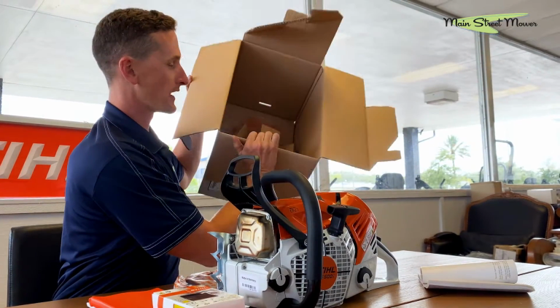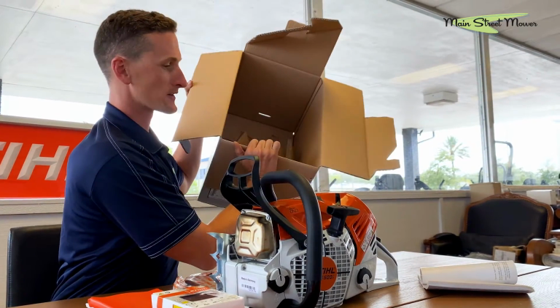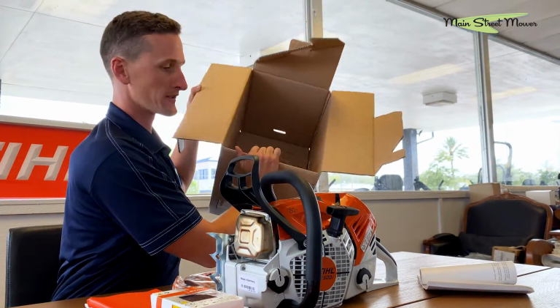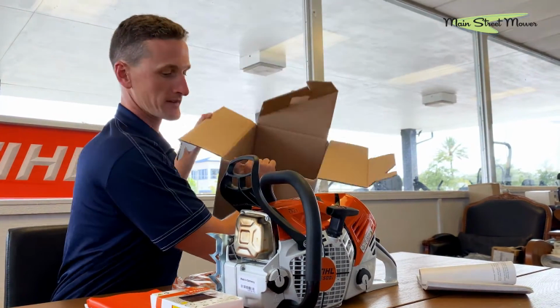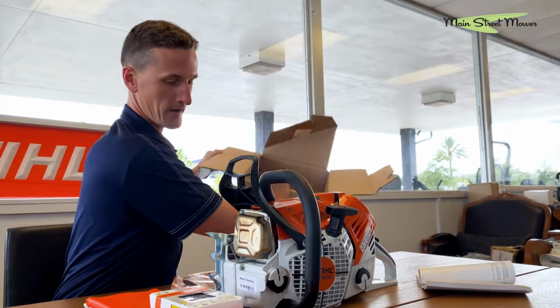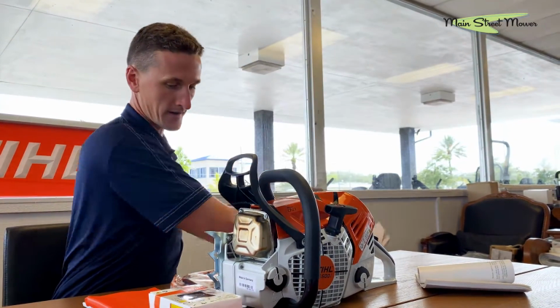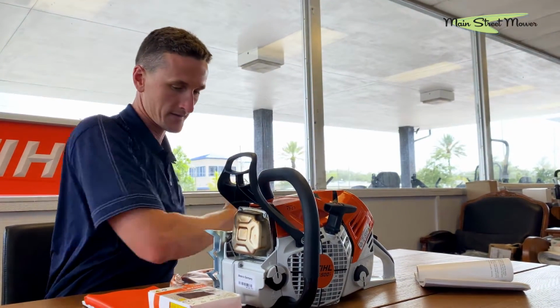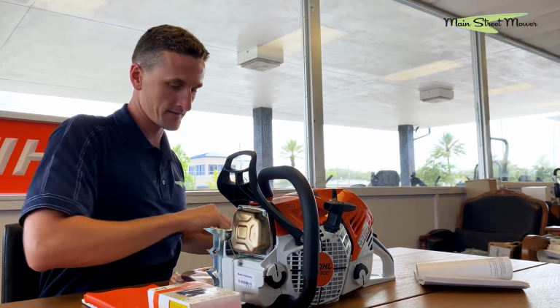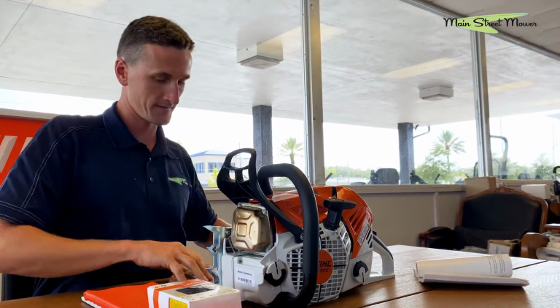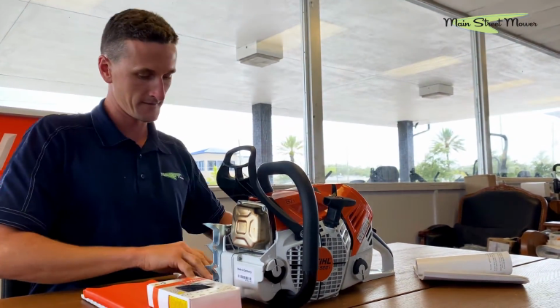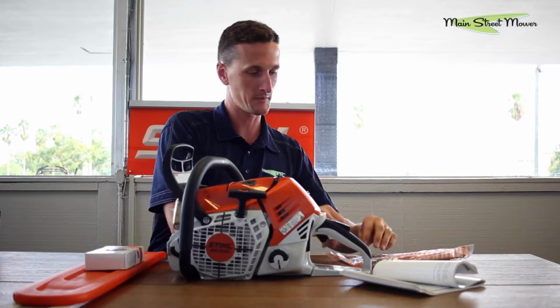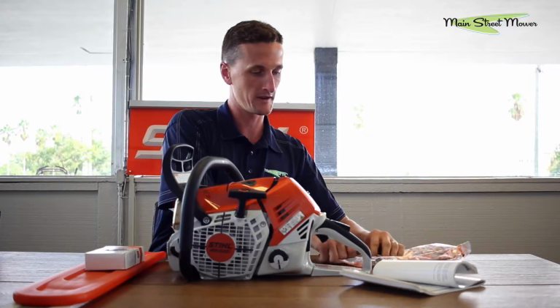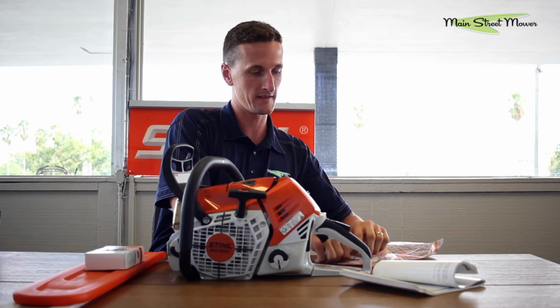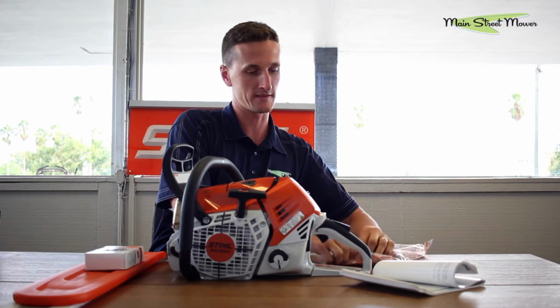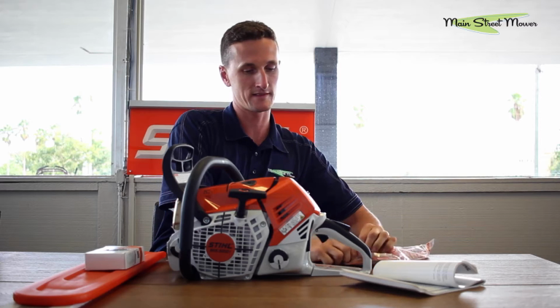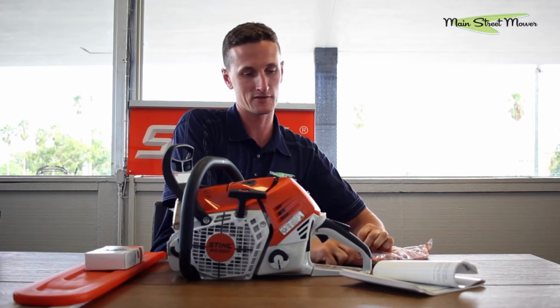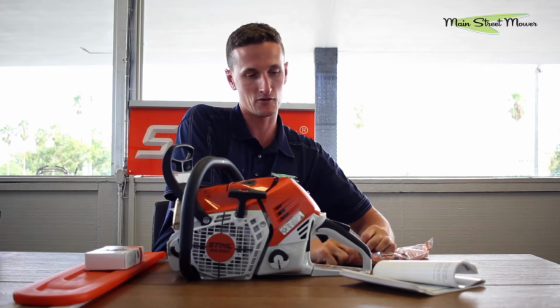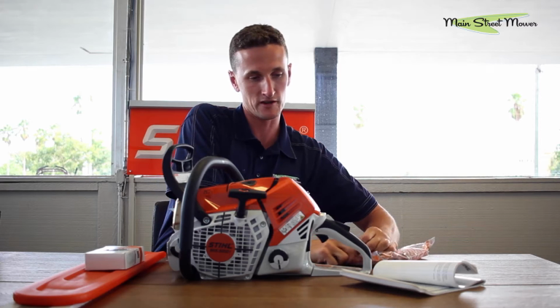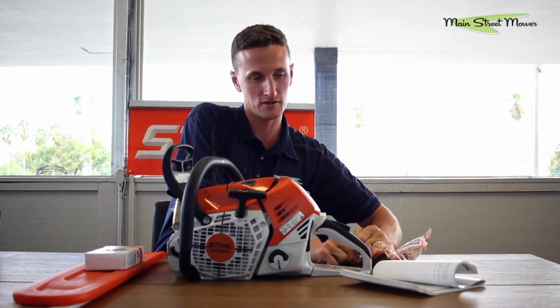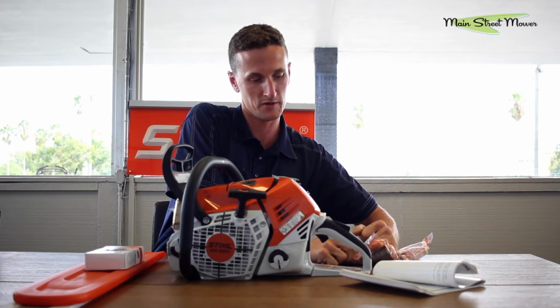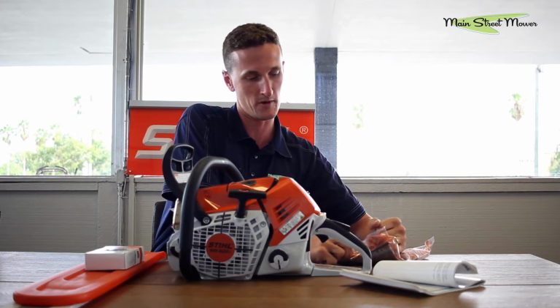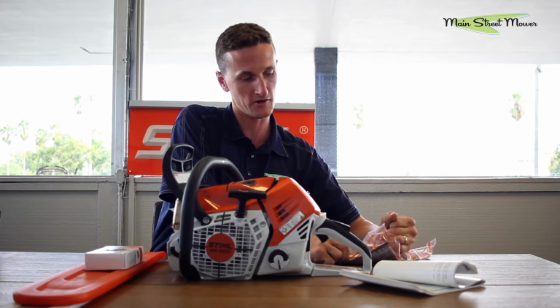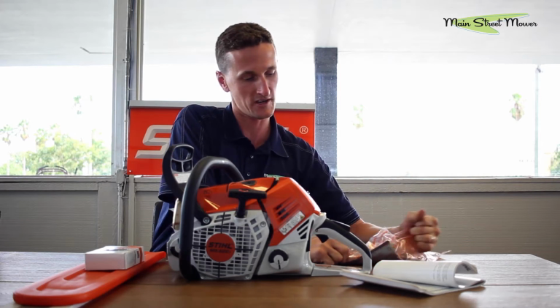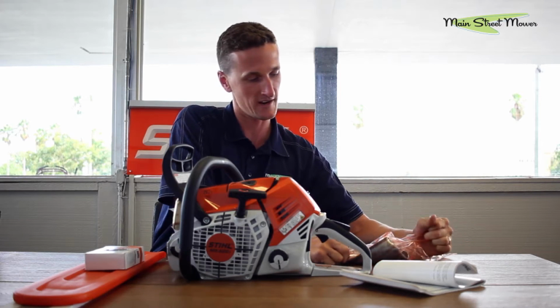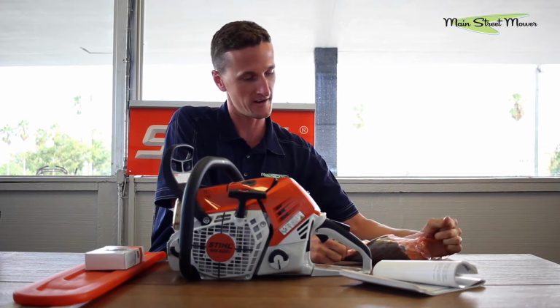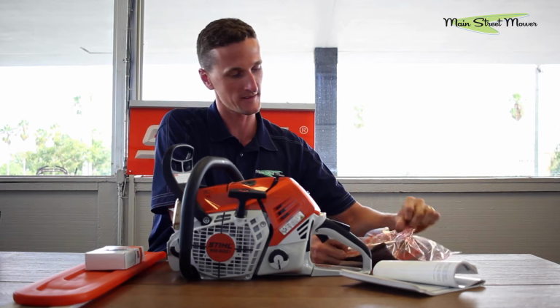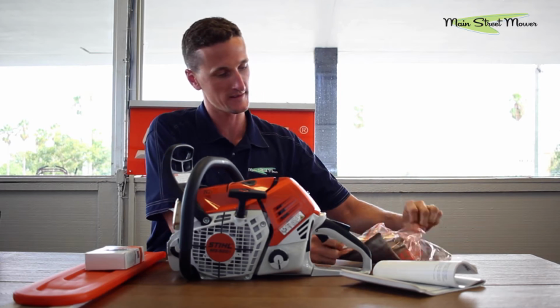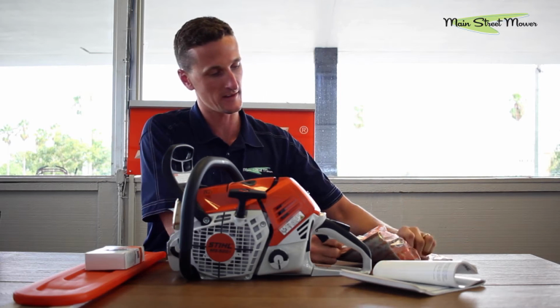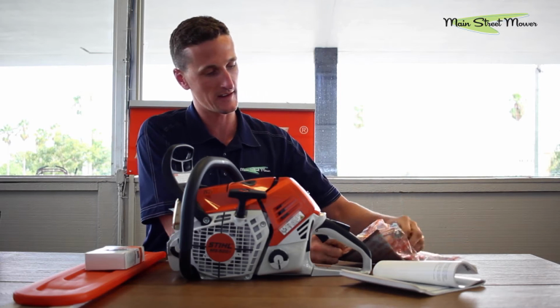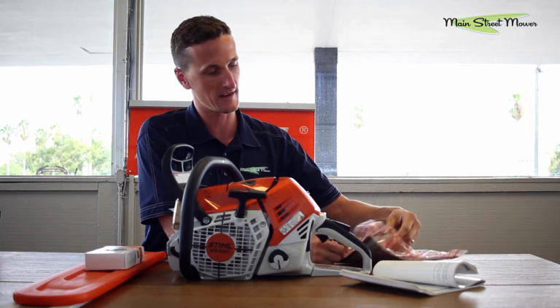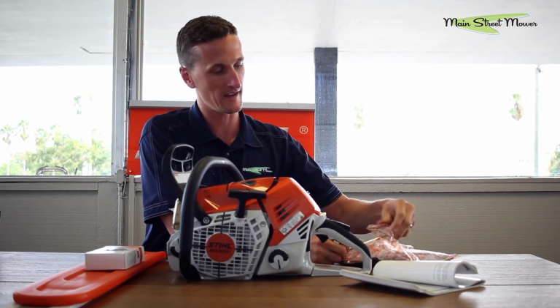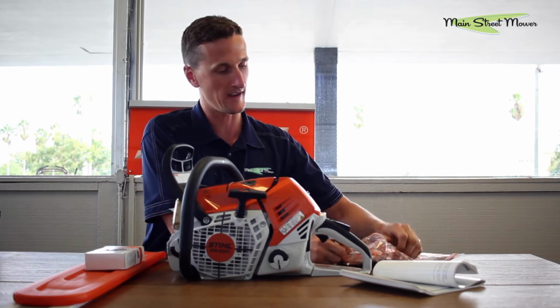That's all that's in the box. I'm going to need this wrench to put the bar and chain on it, so let's go ahead and get into that.